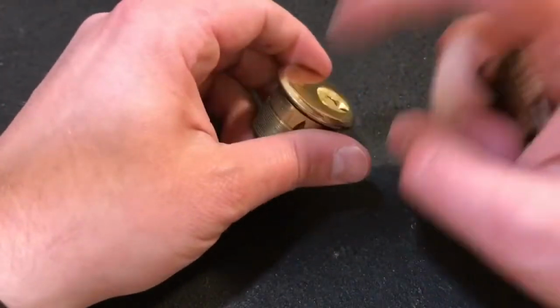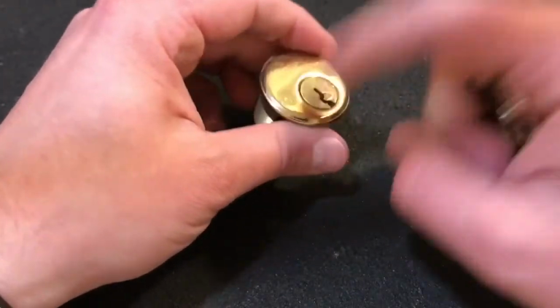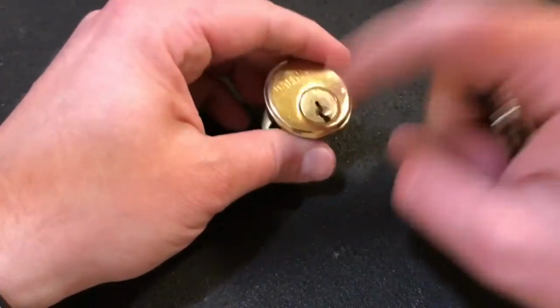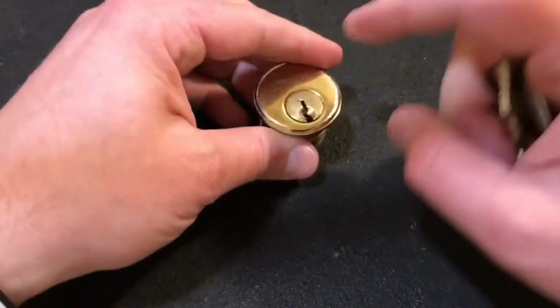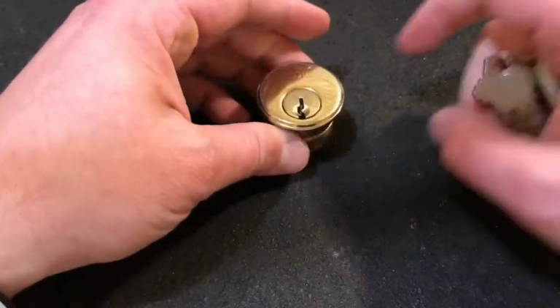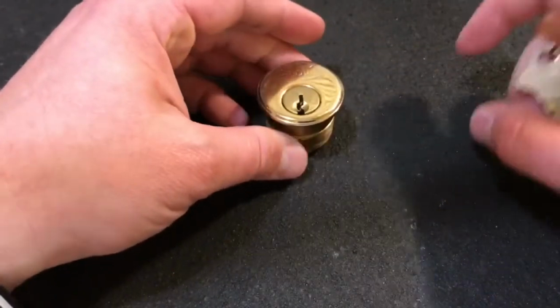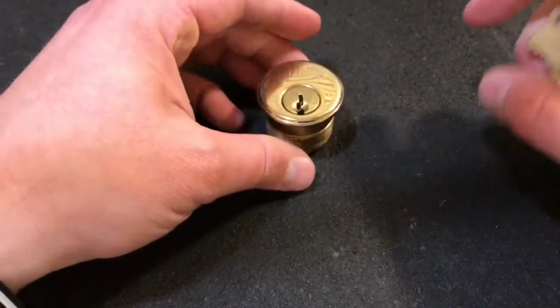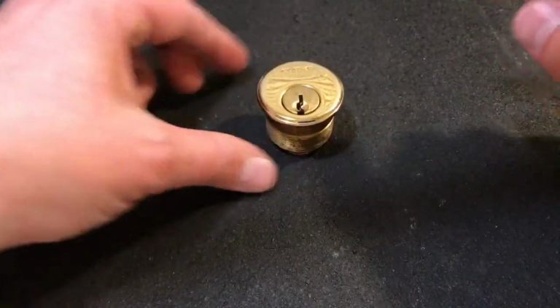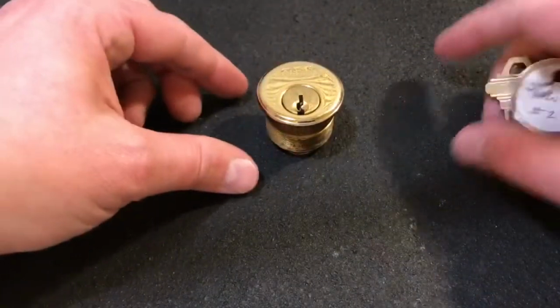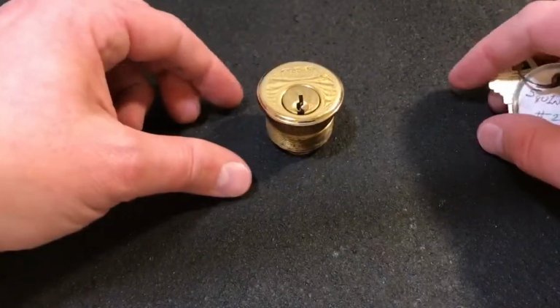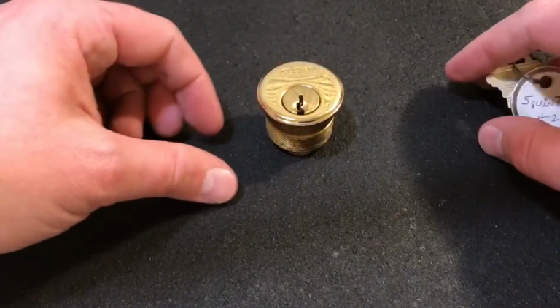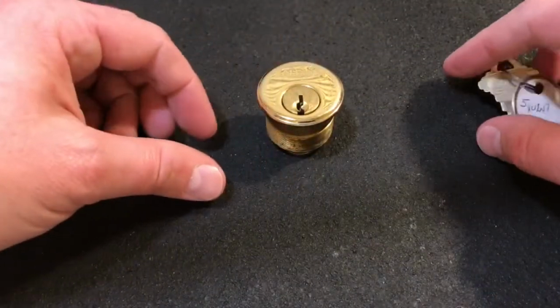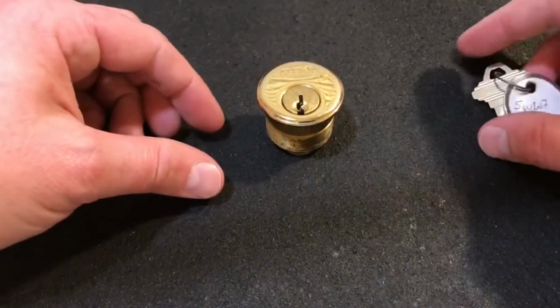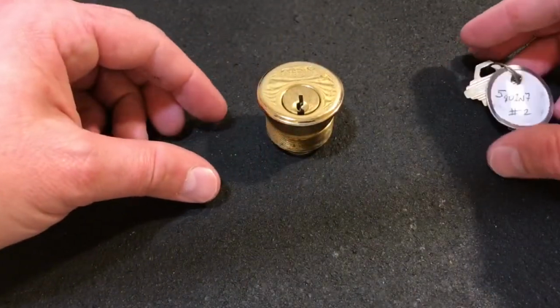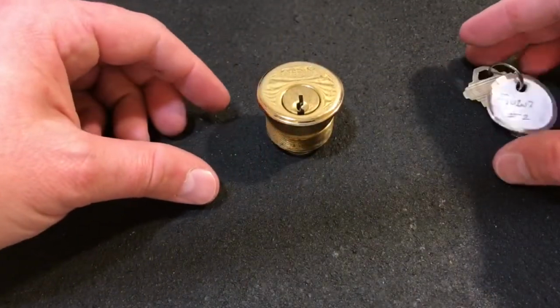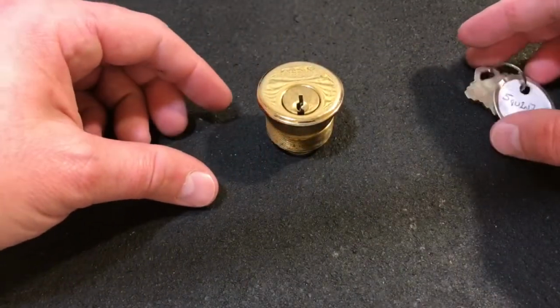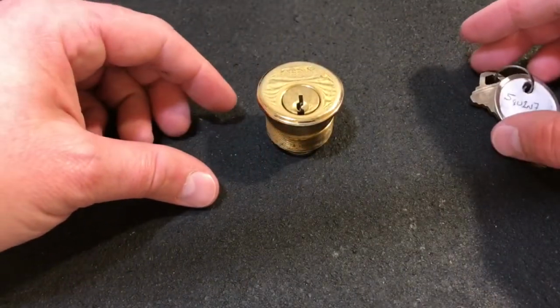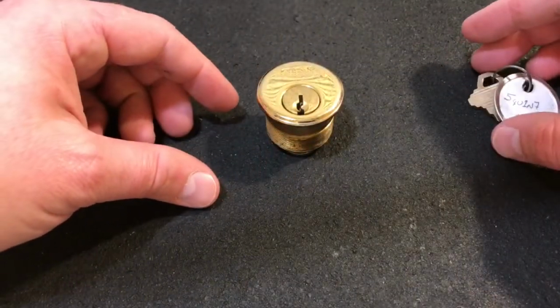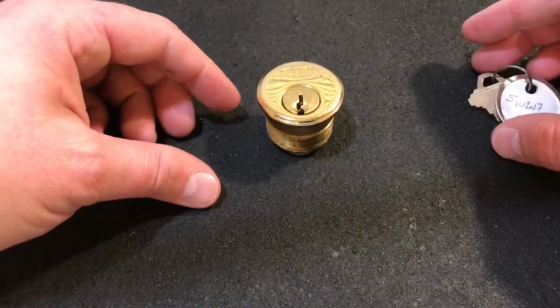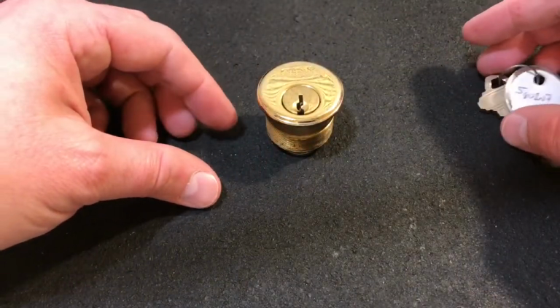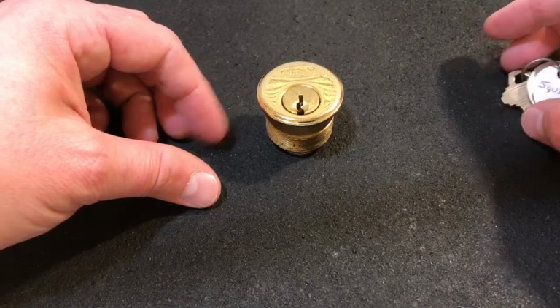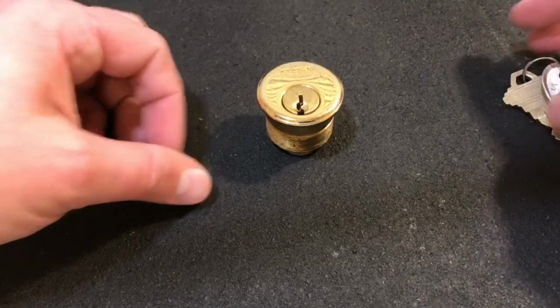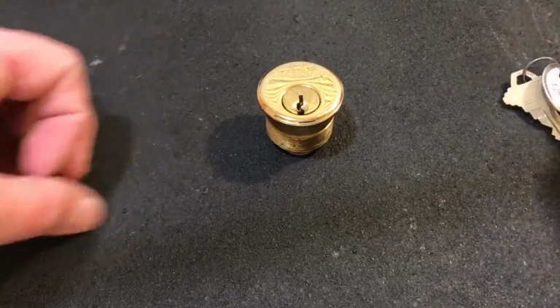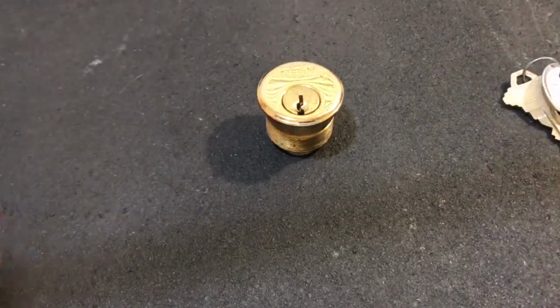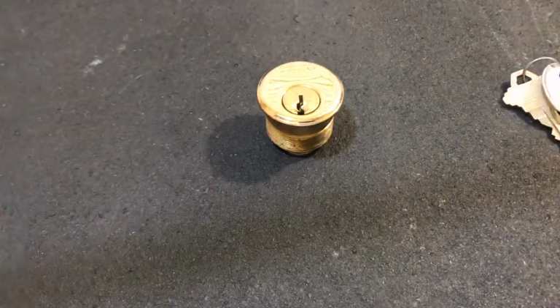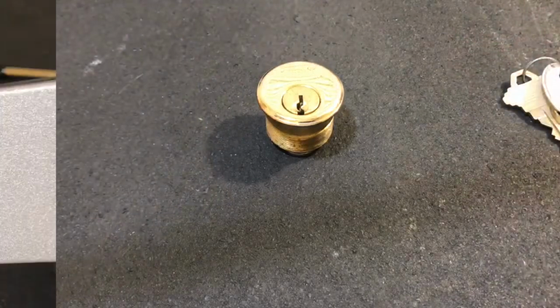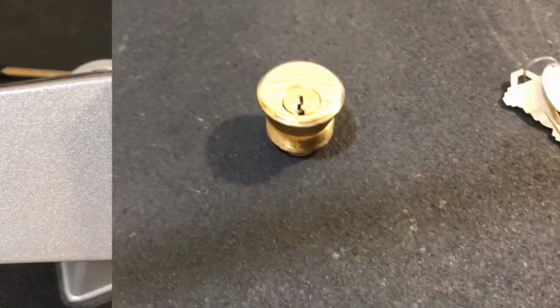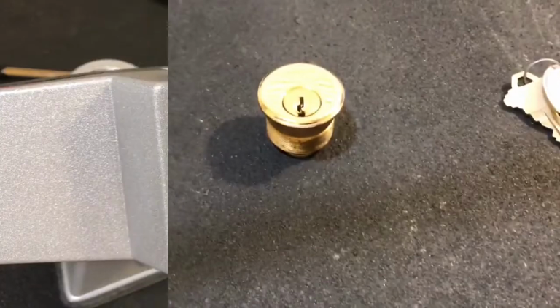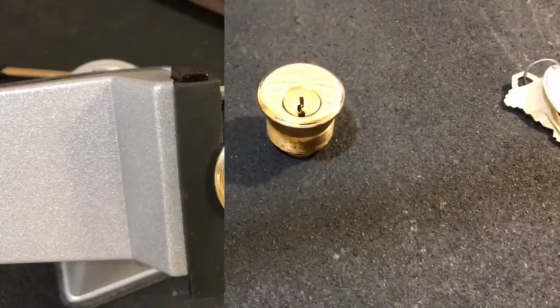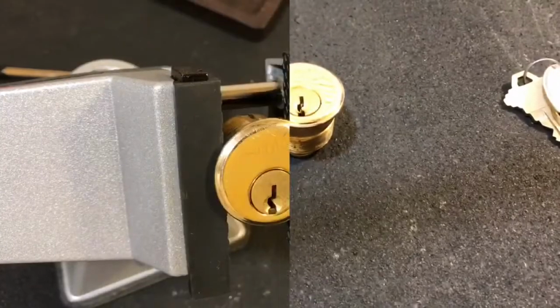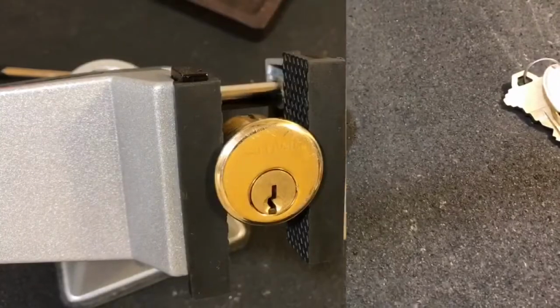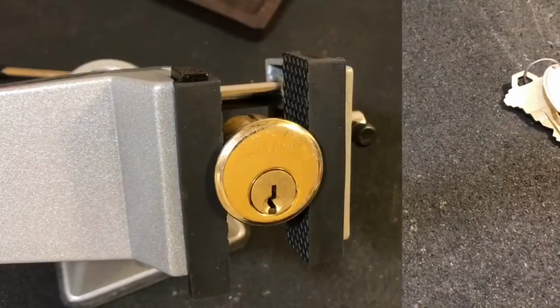Anyway, let me get this clamped up in the vise, and we'll go to picking at it. Be back in a minute.